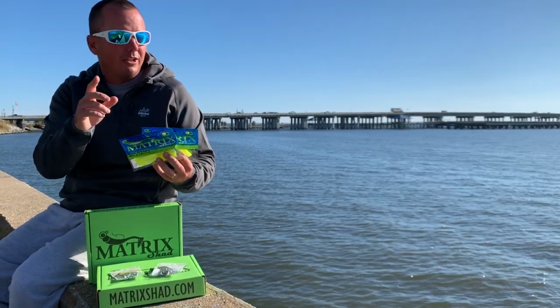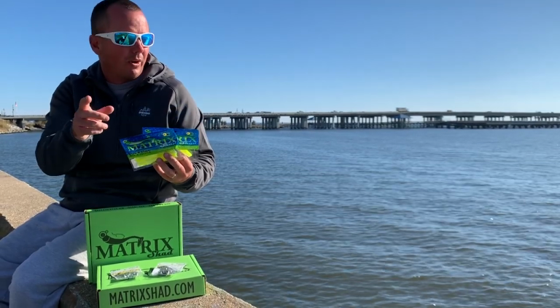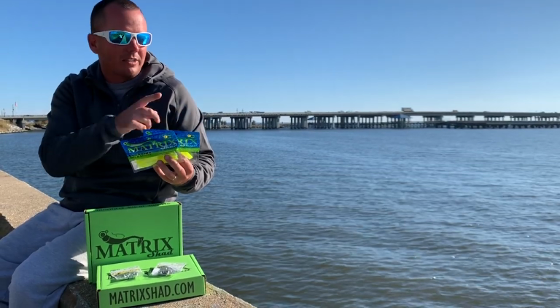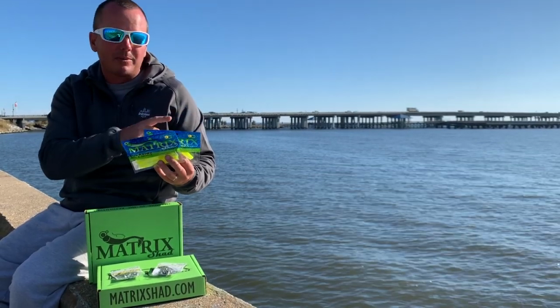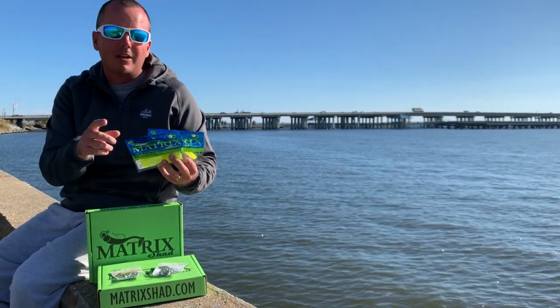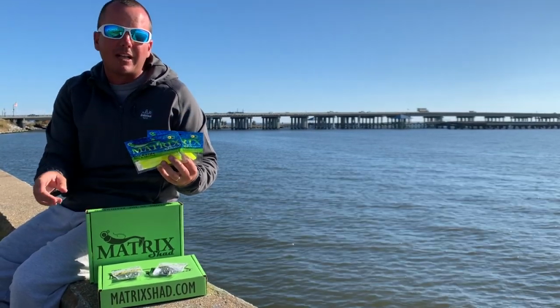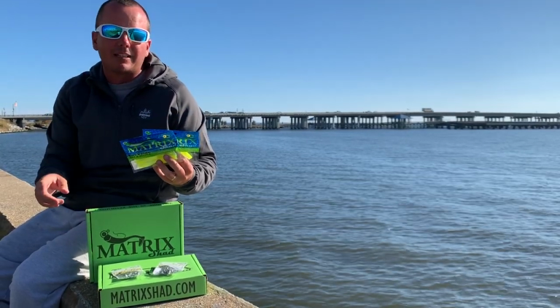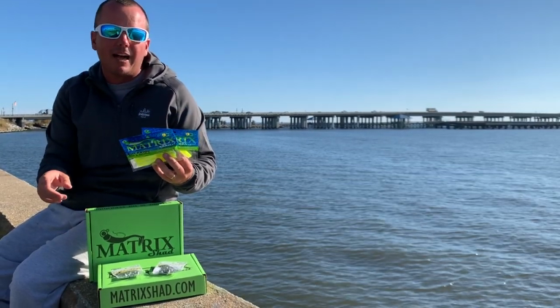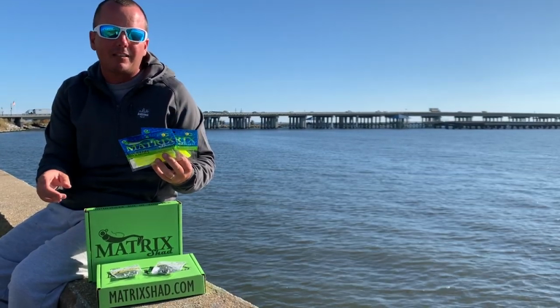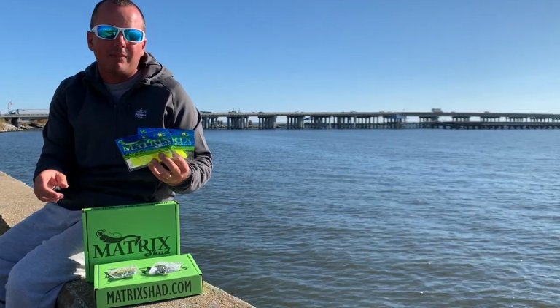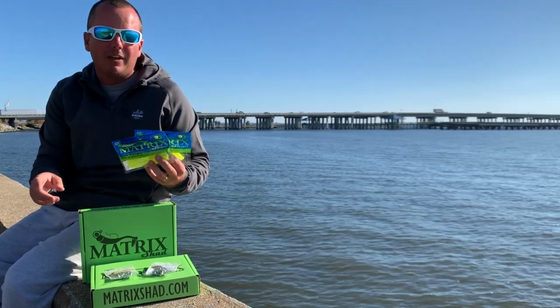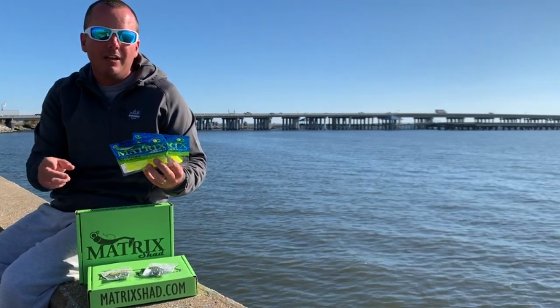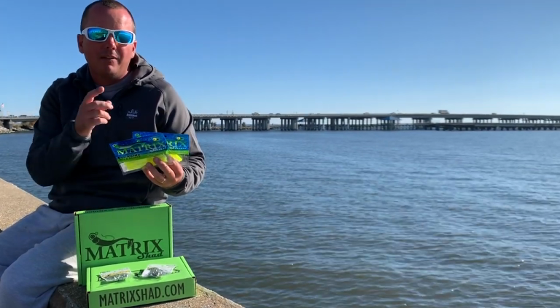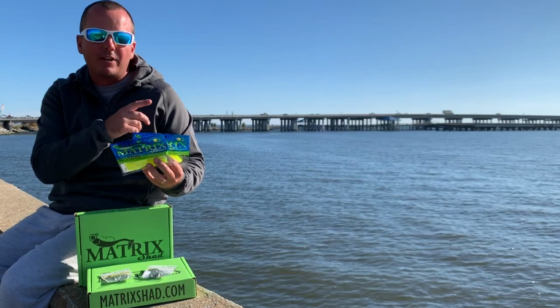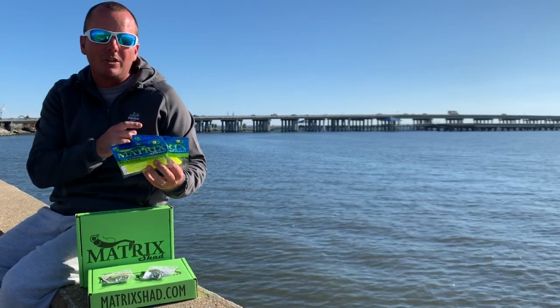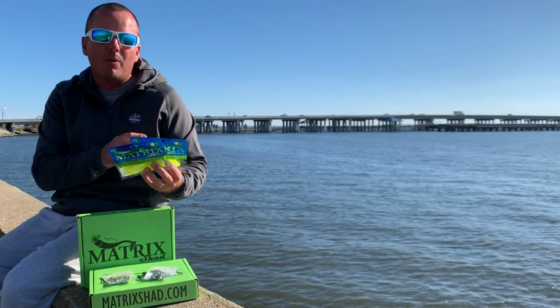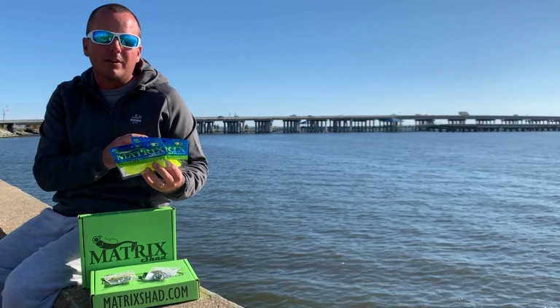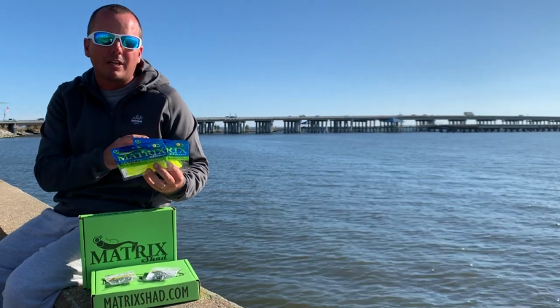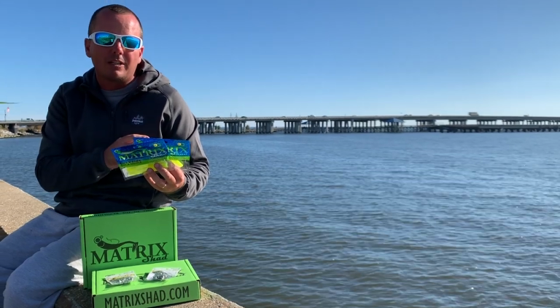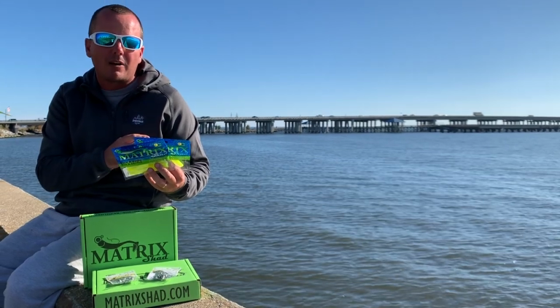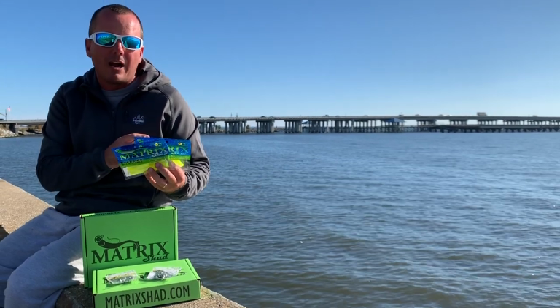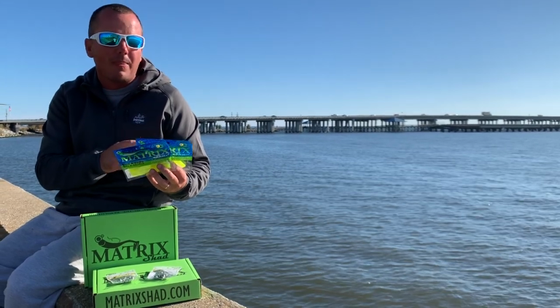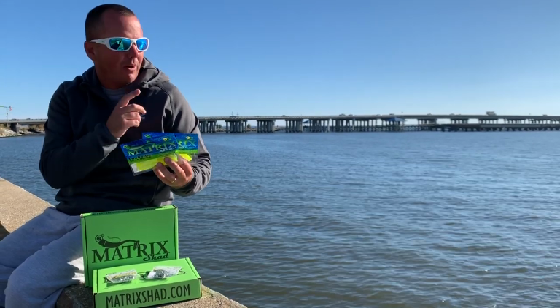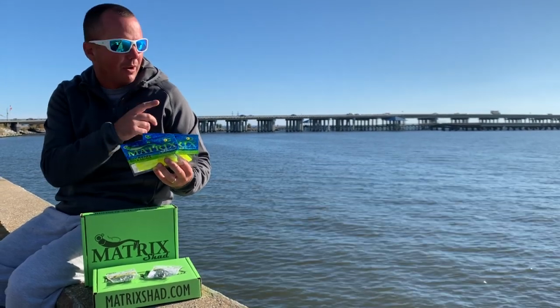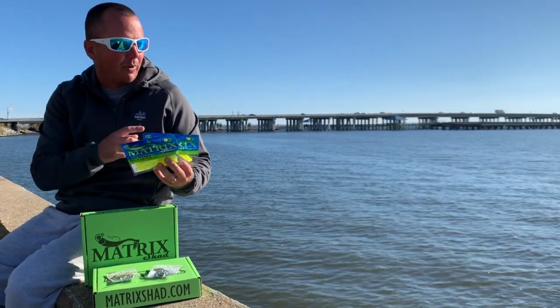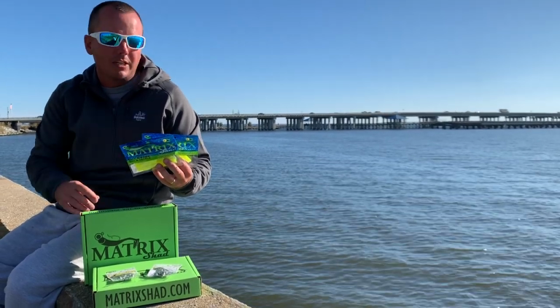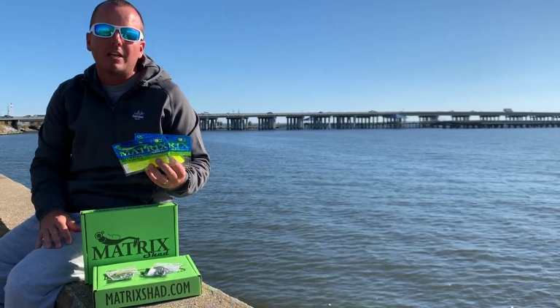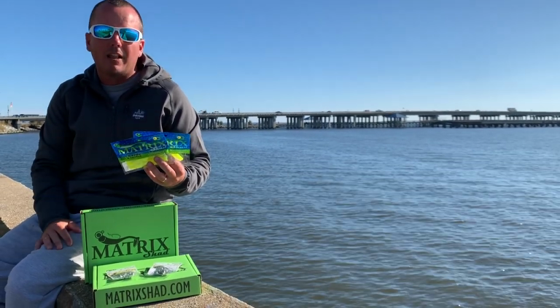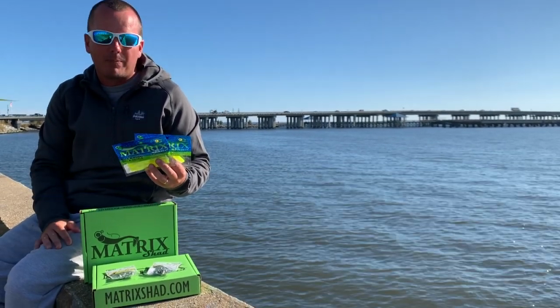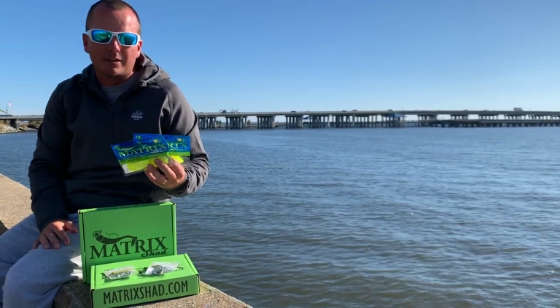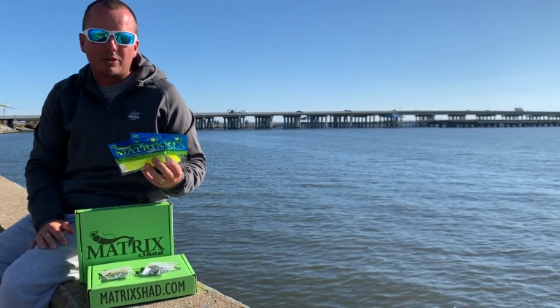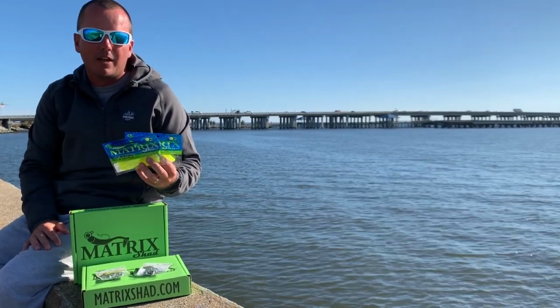Enjoy this episode of Dockside TV fishing the World Series trout on the bridges of Lake Pontchartrain.